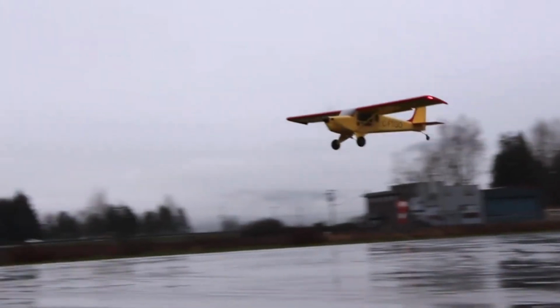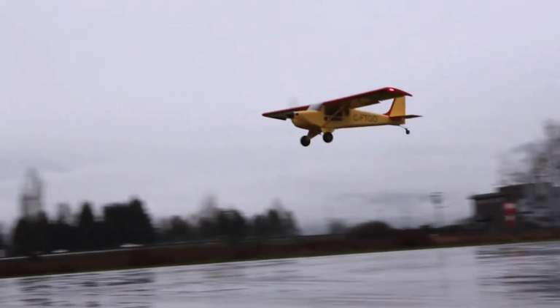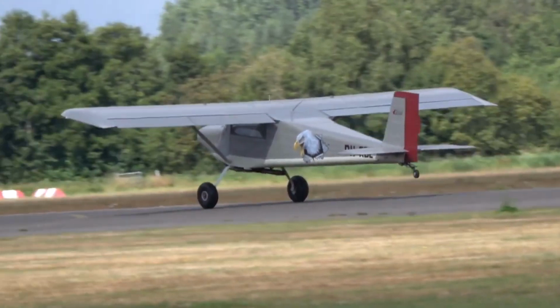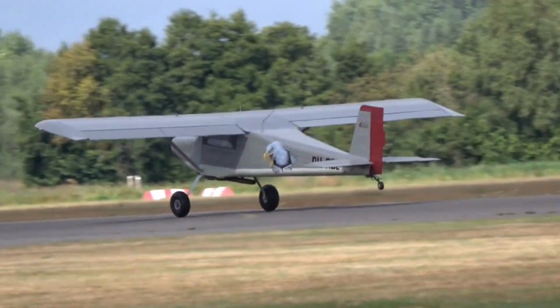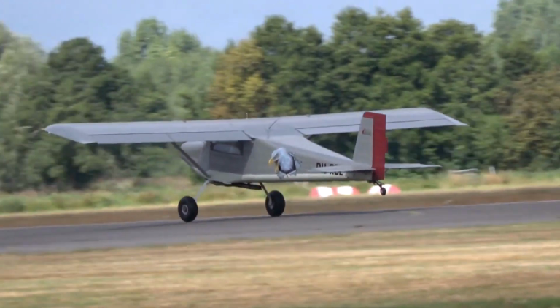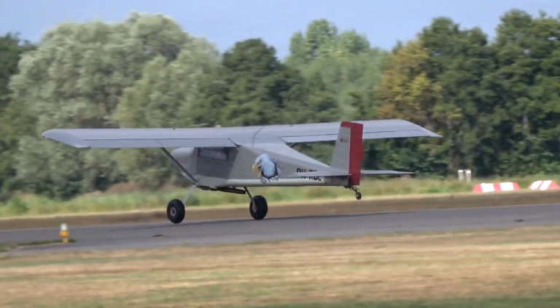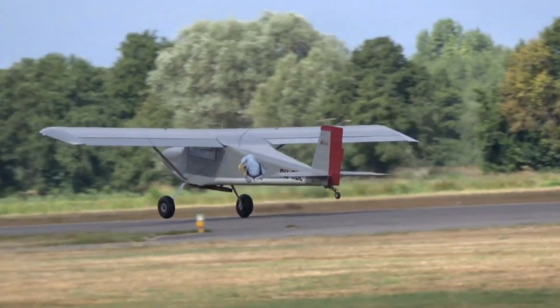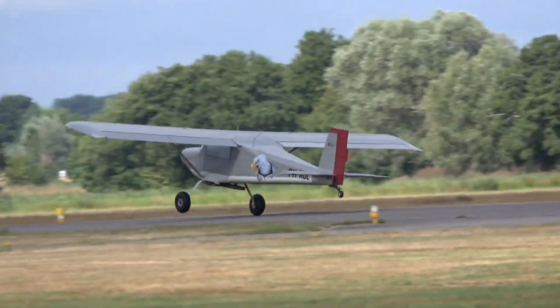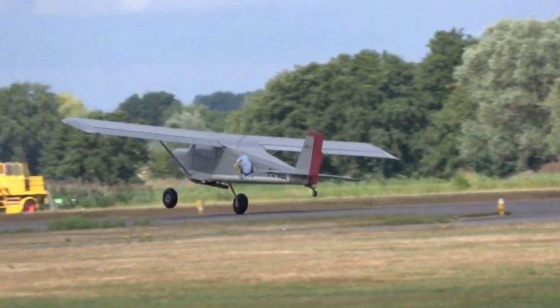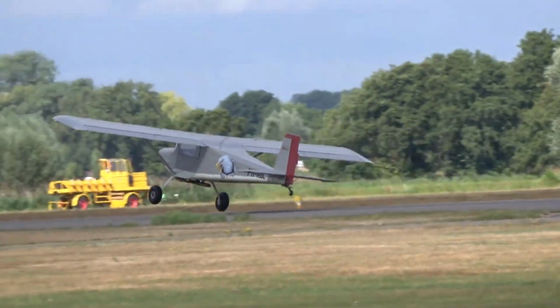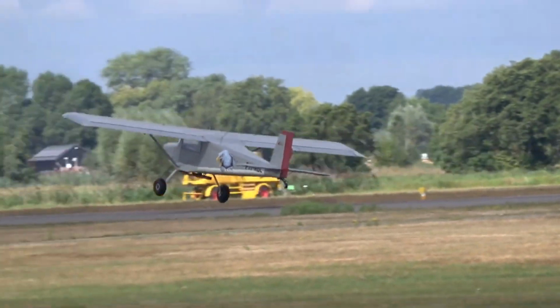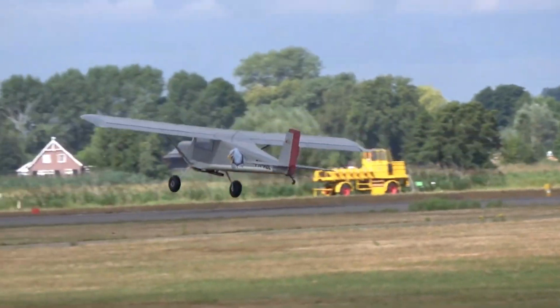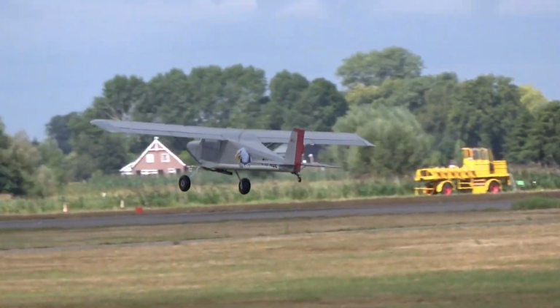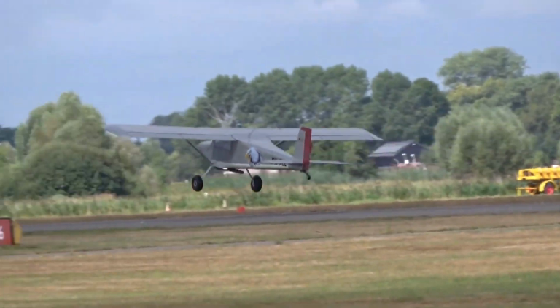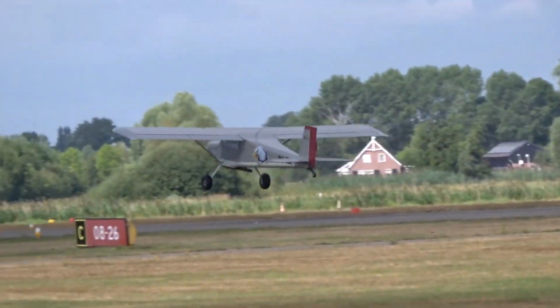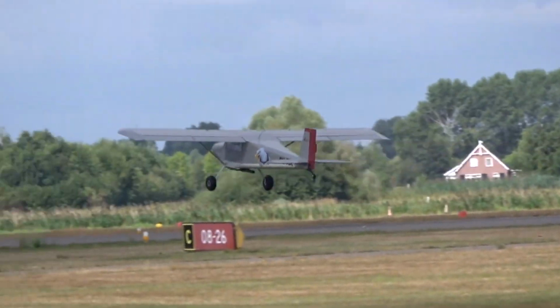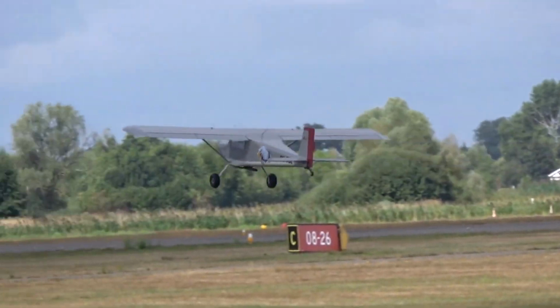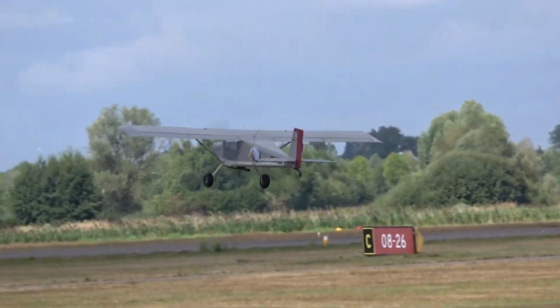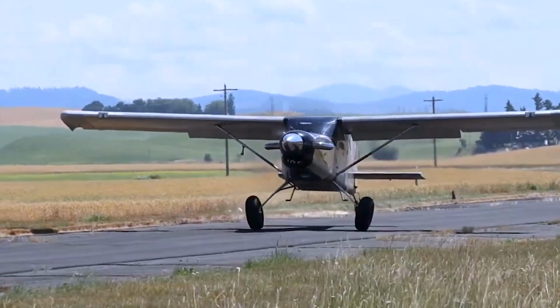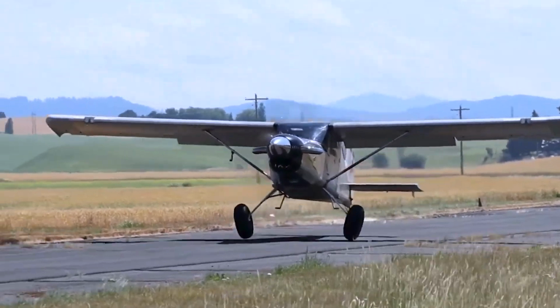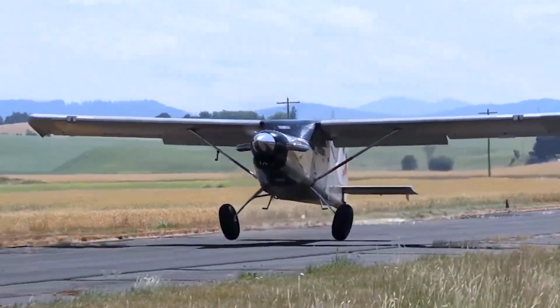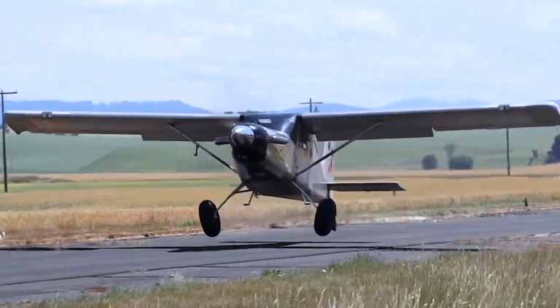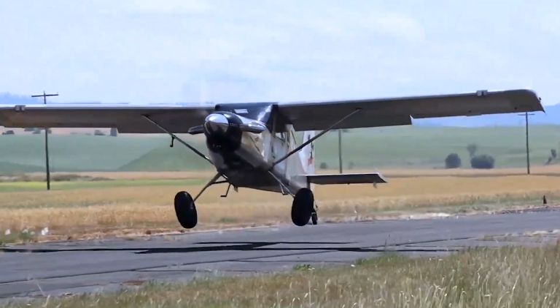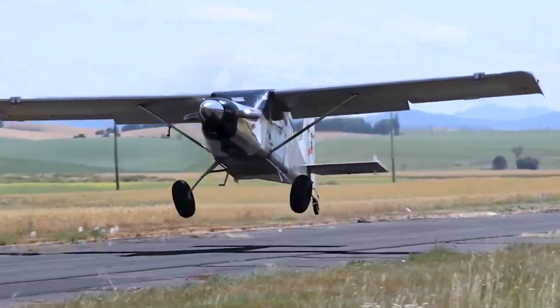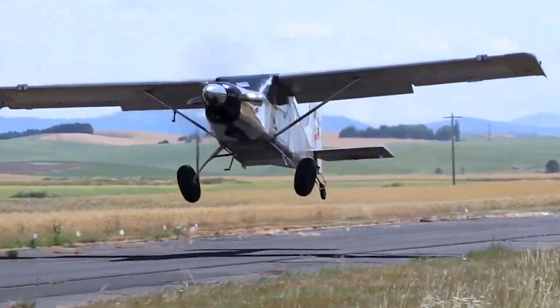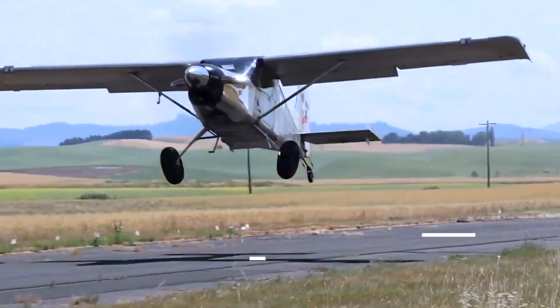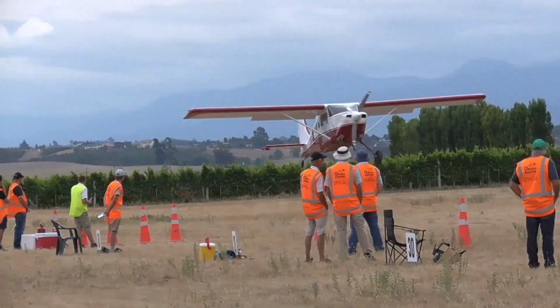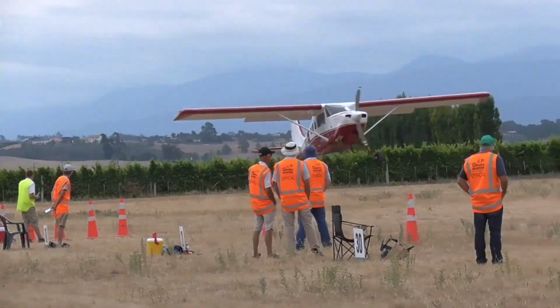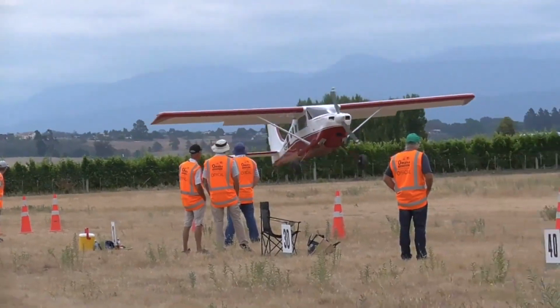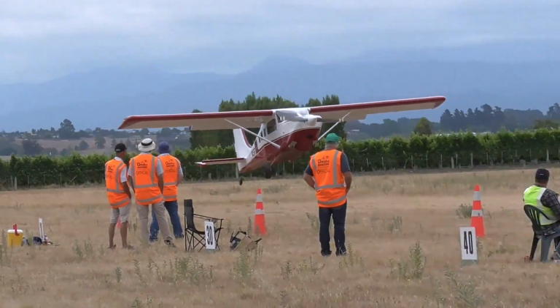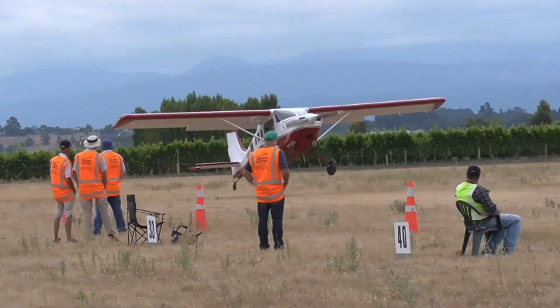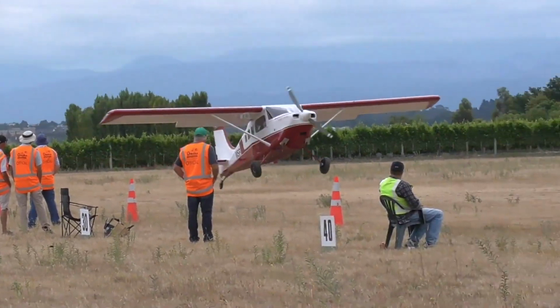Murphy designs prioritize short takeoff and landing performance, allowing operation from gravel bars, grass strips, or snow fields.